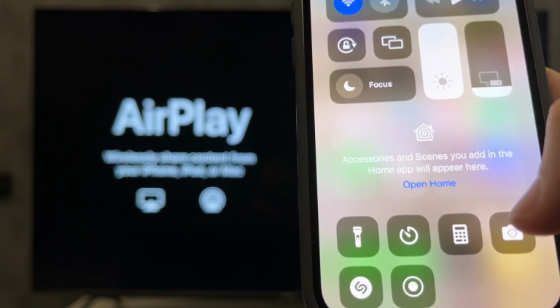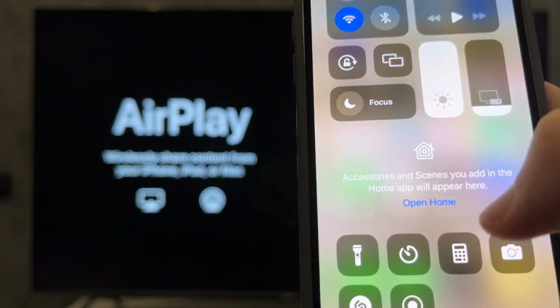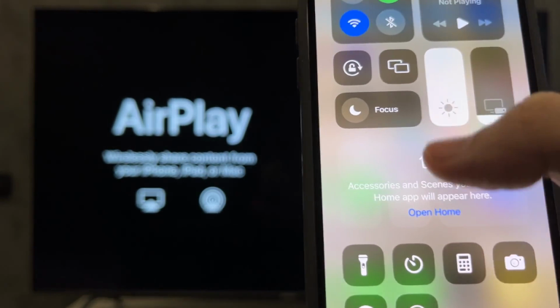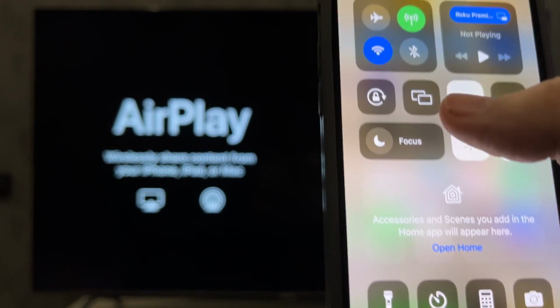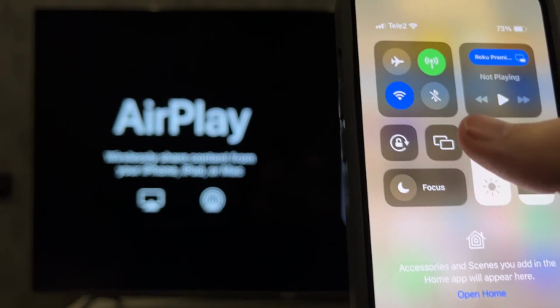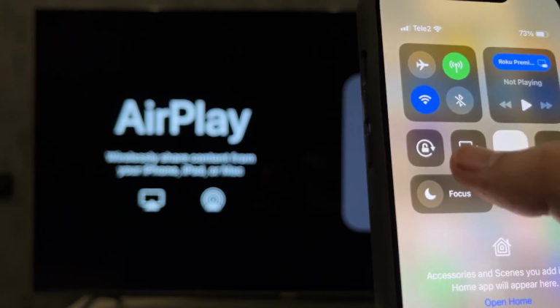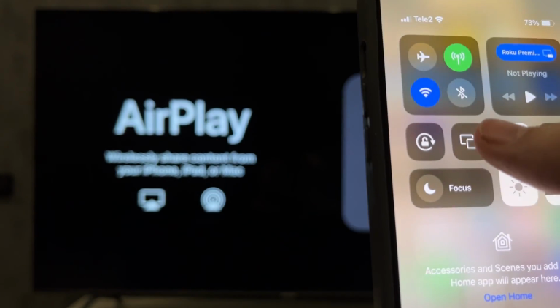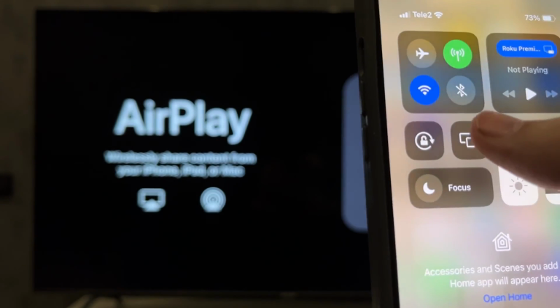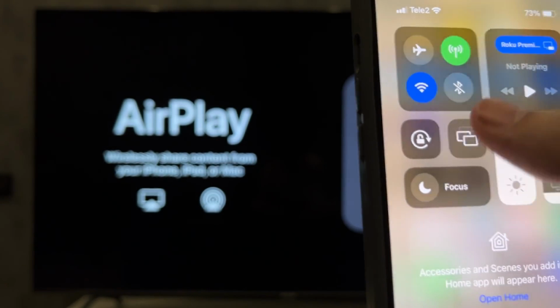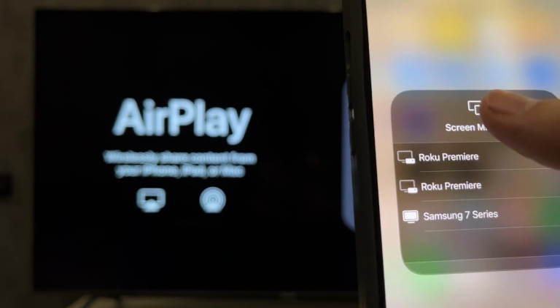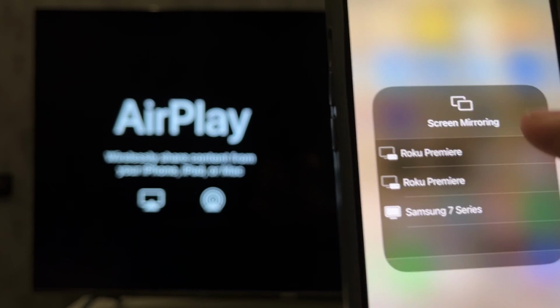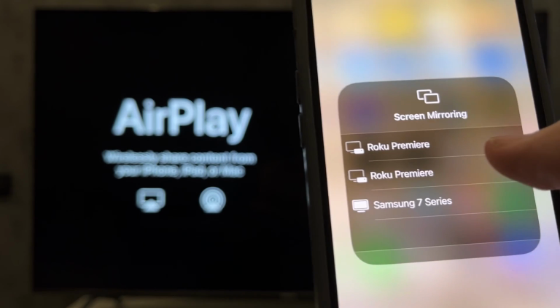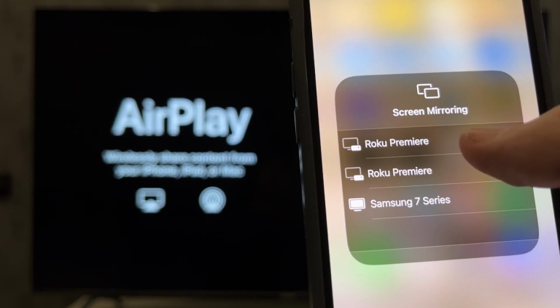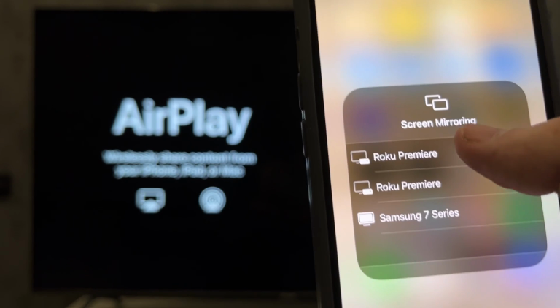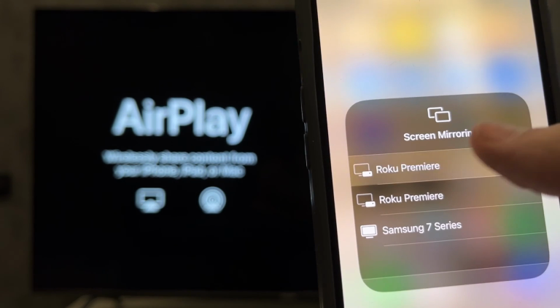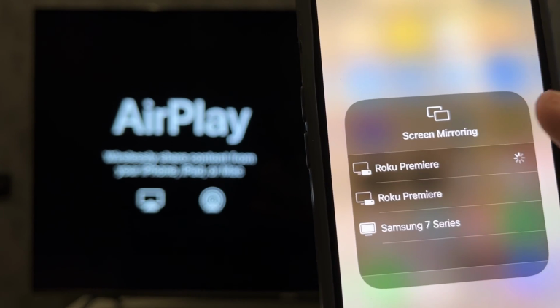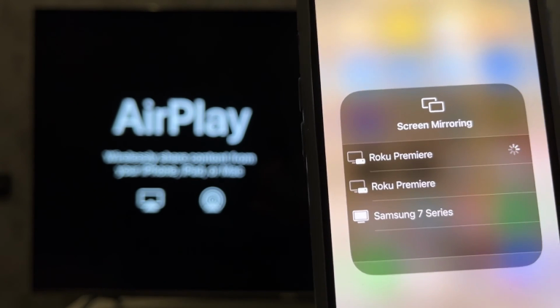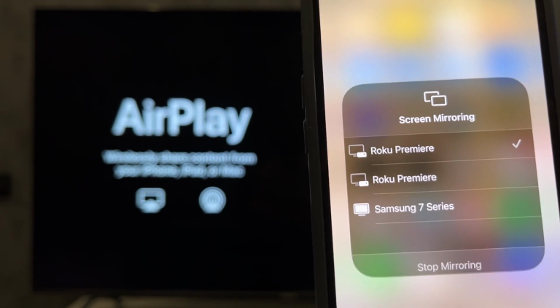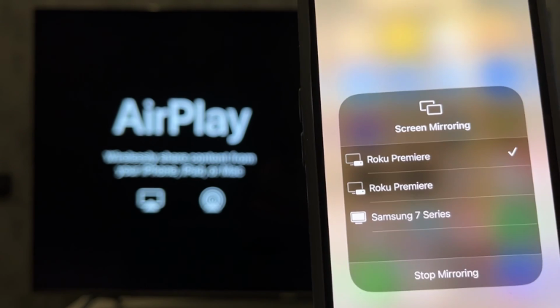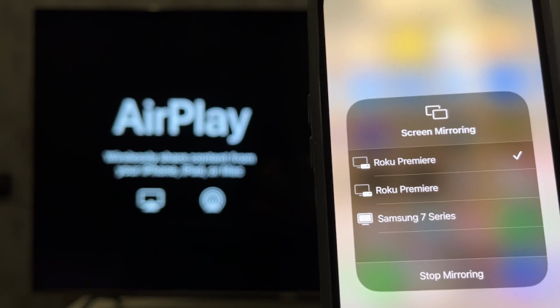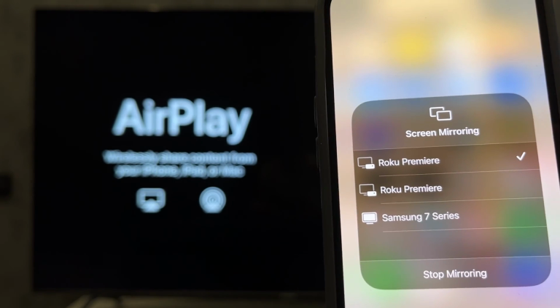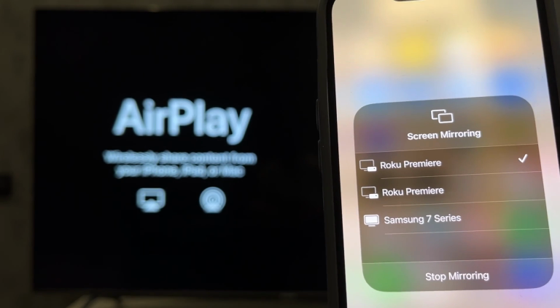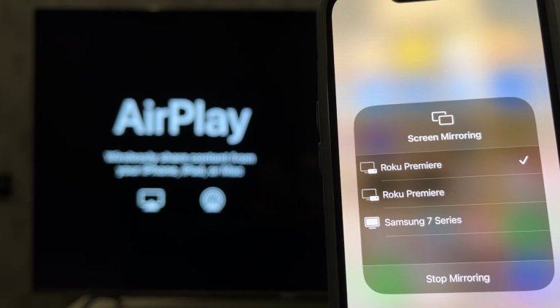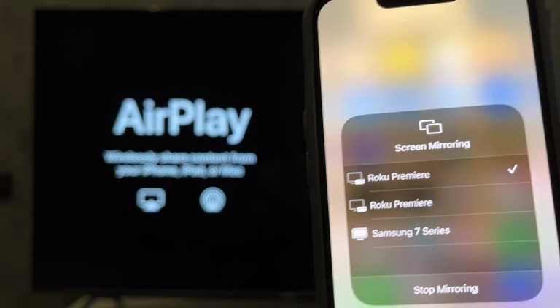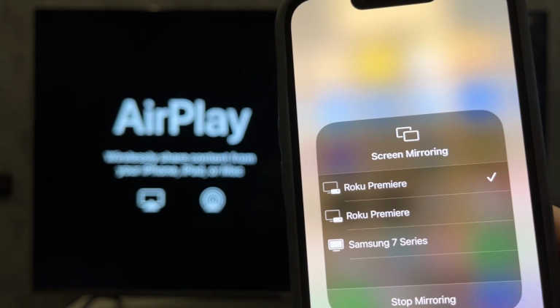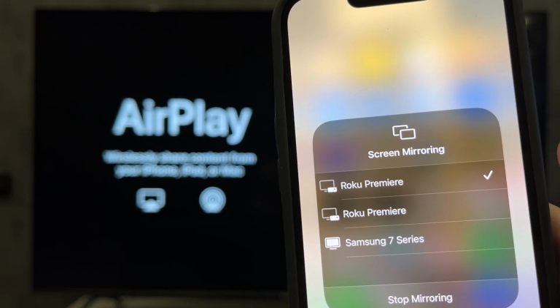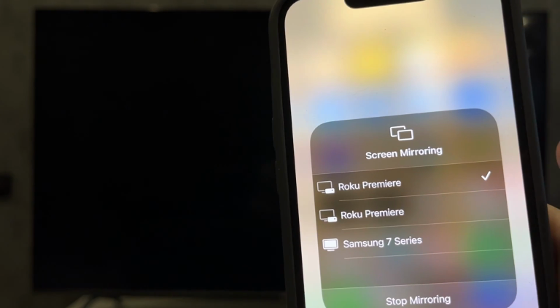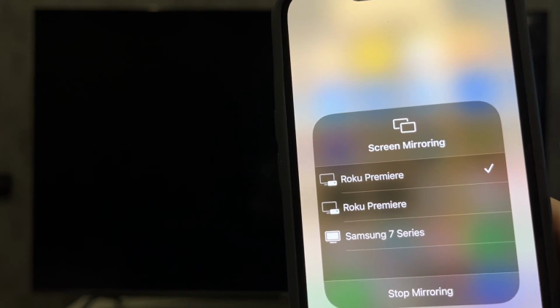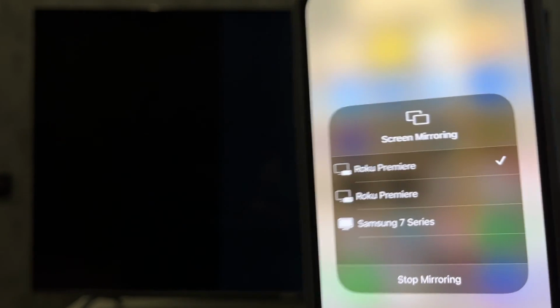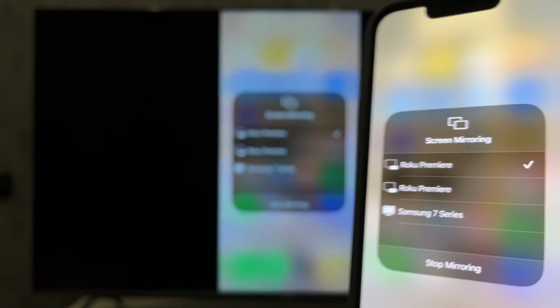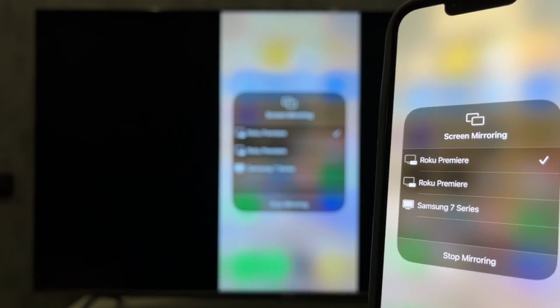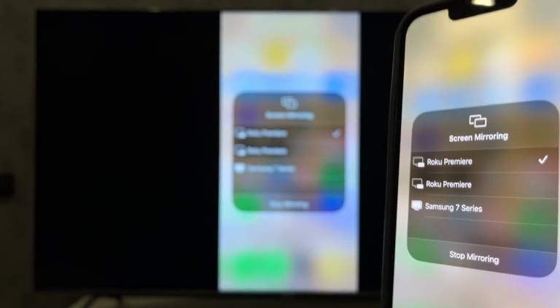To connect an iPhone, open screen mirroring and select your Roku TV.